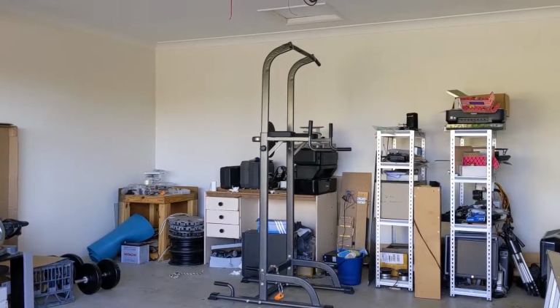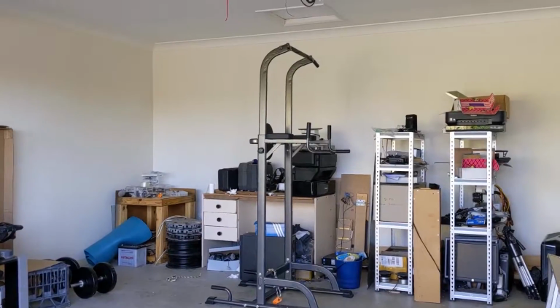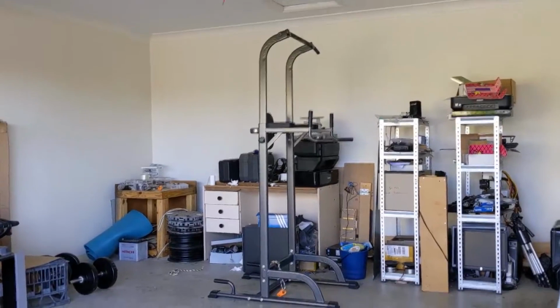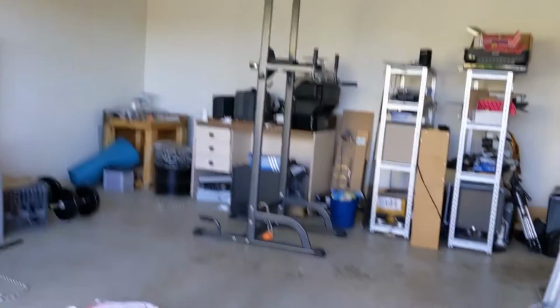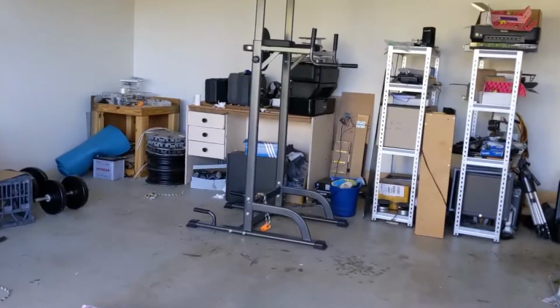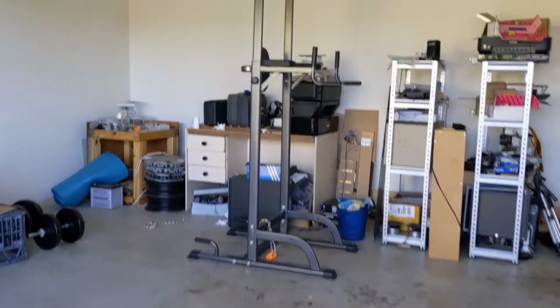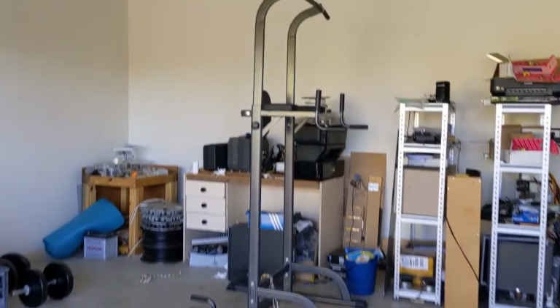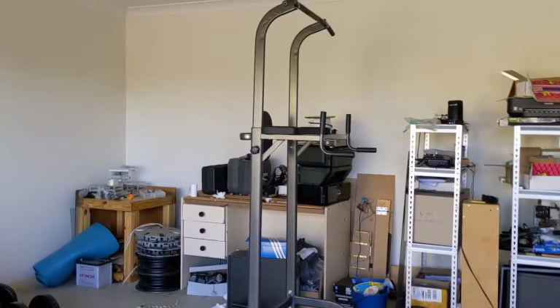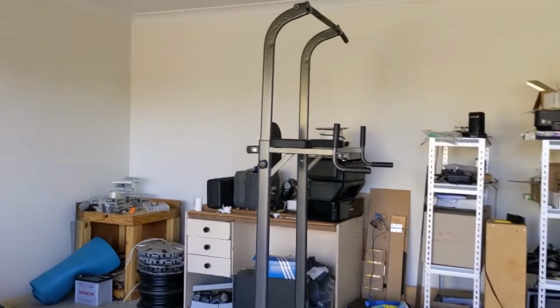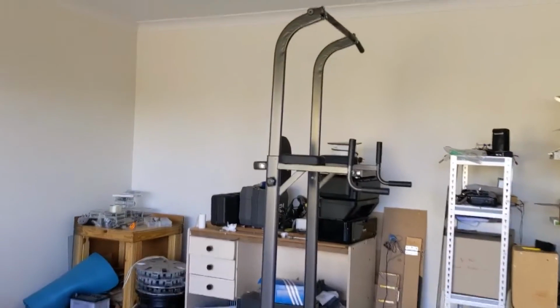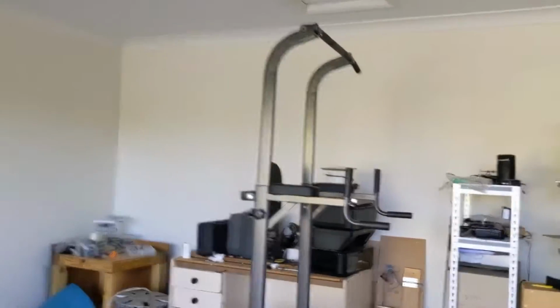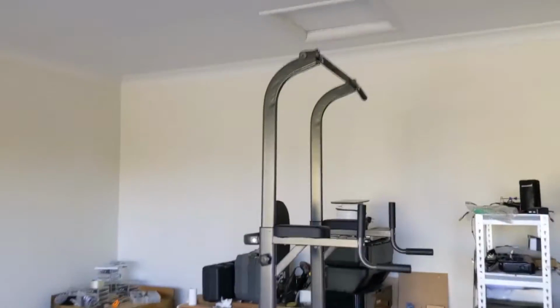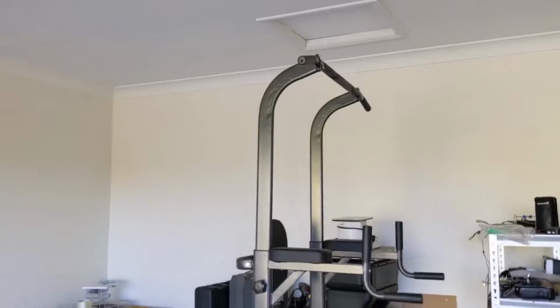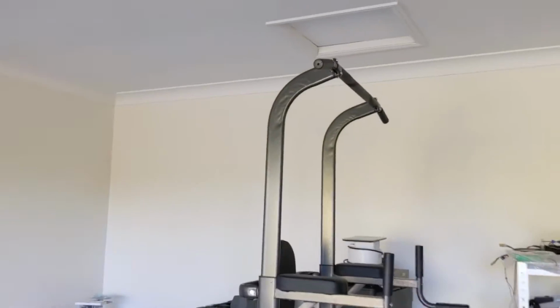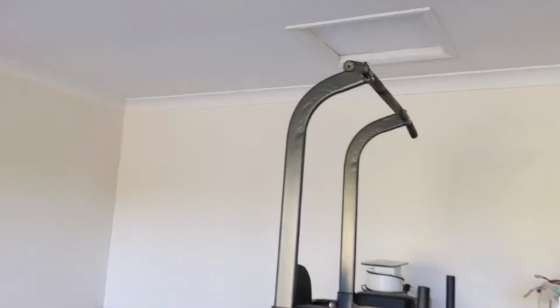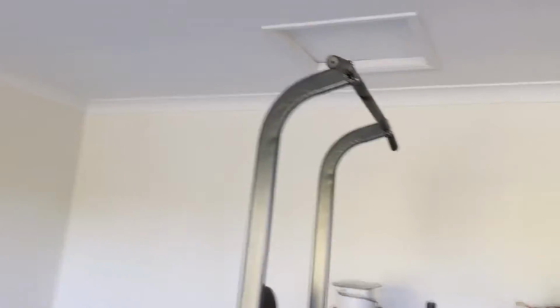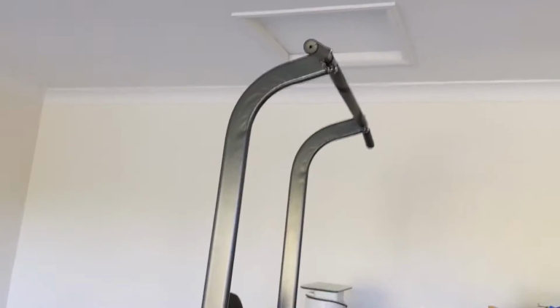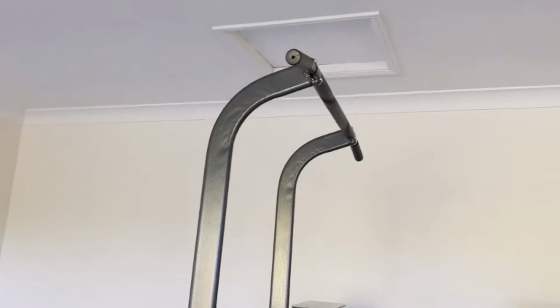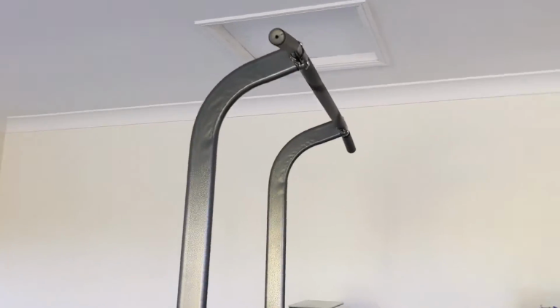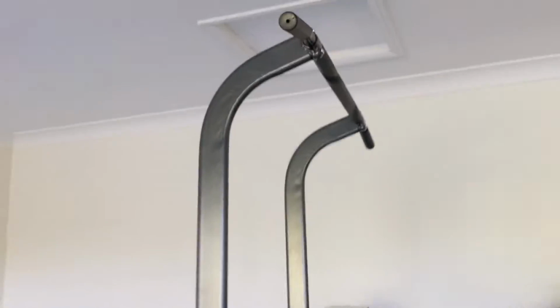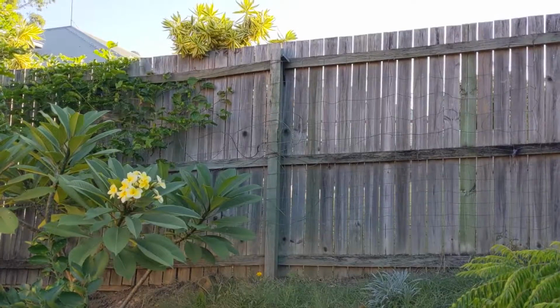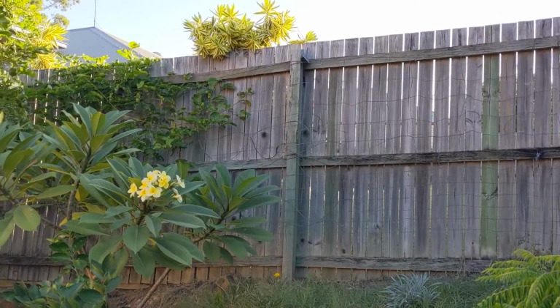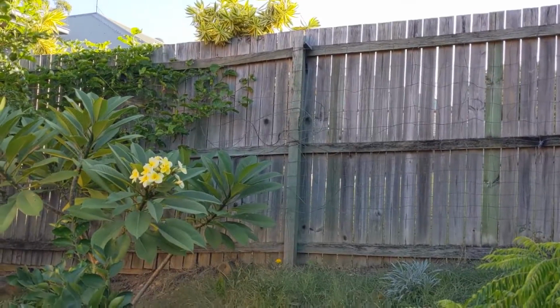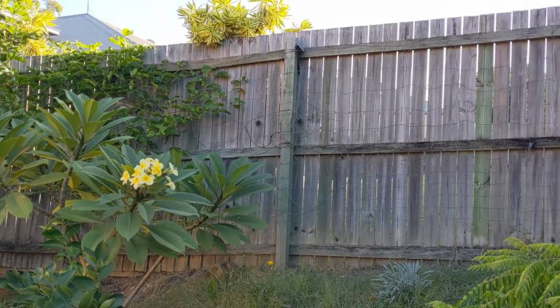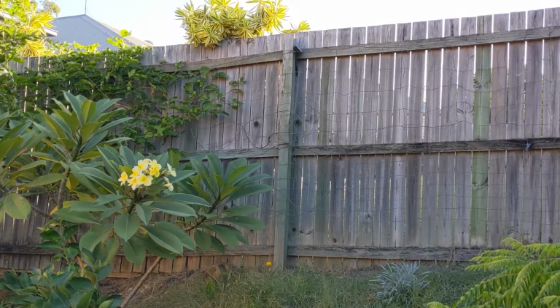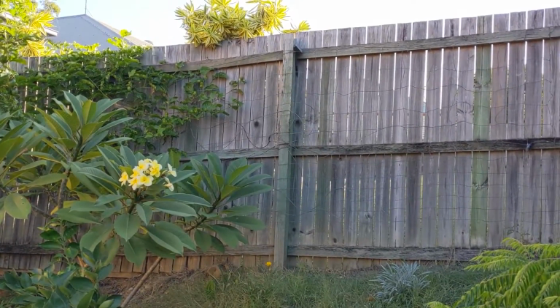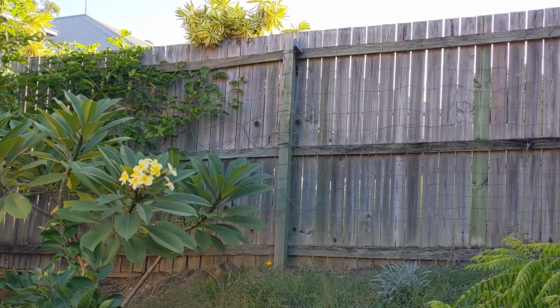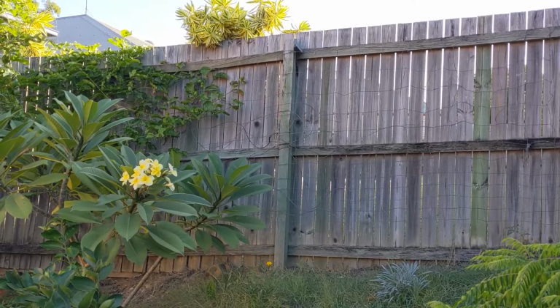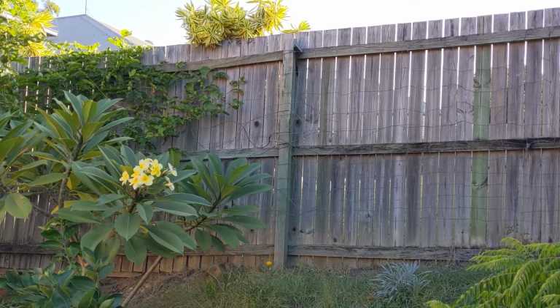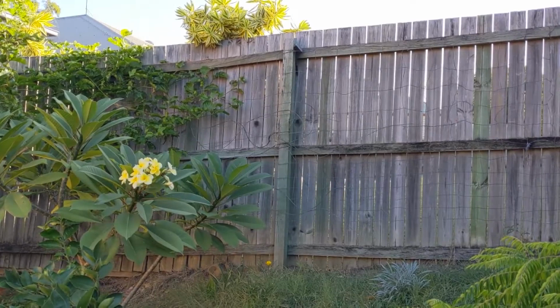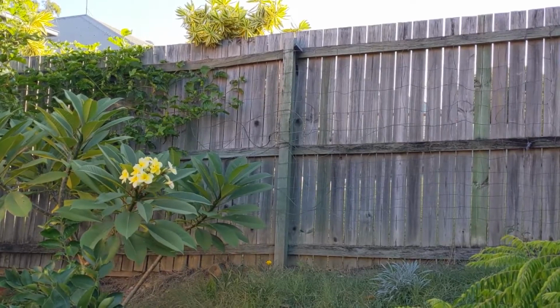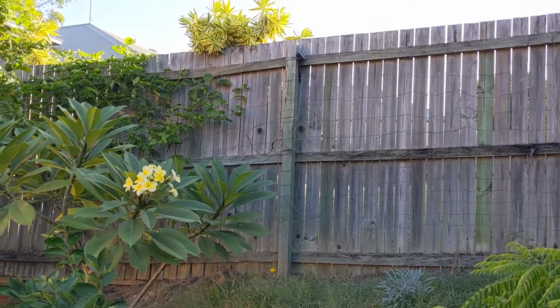You'll need somewhere to tie the pulleys to. For the video I'm ironically using some workout equipment, but you can use a fence post or even a beam in your house.